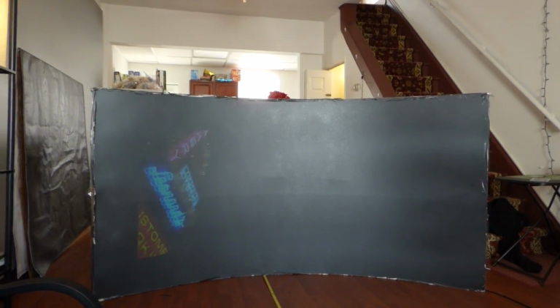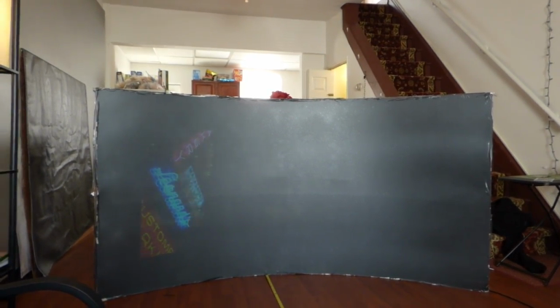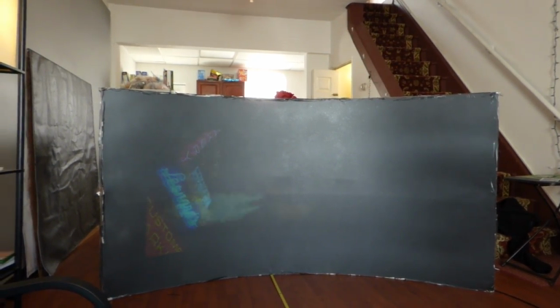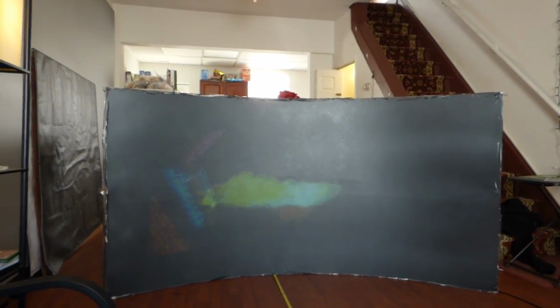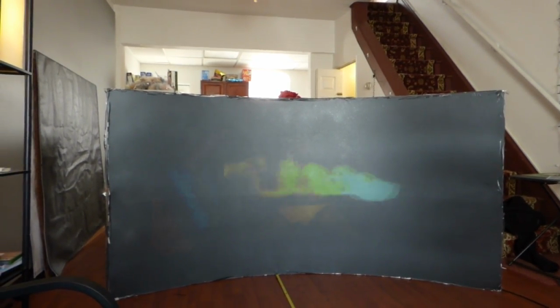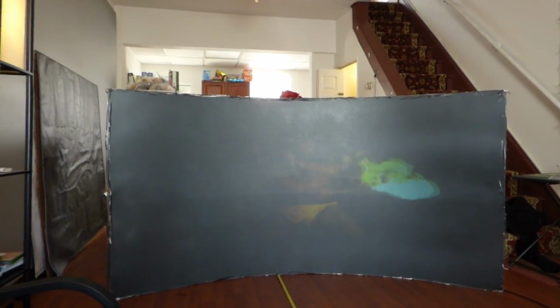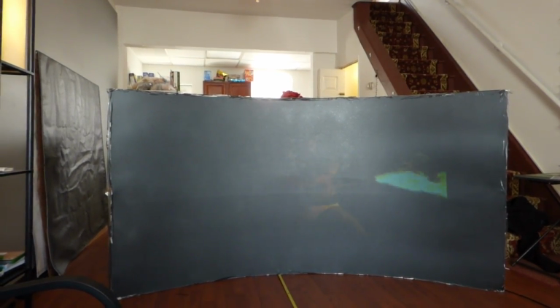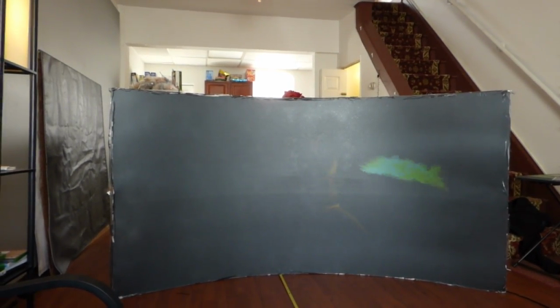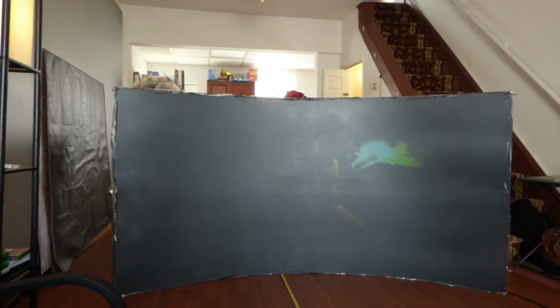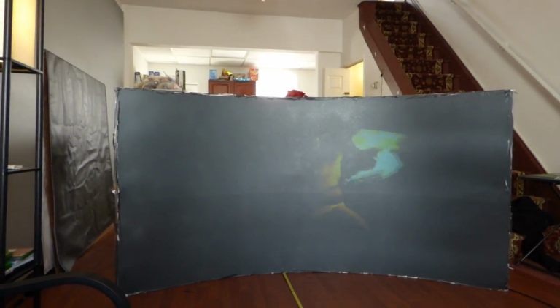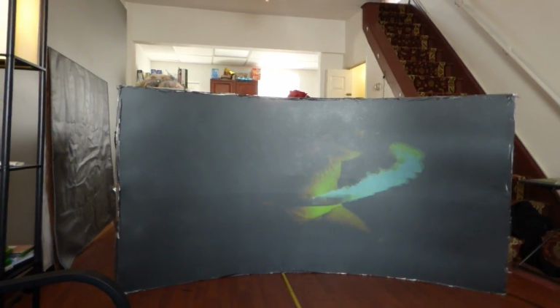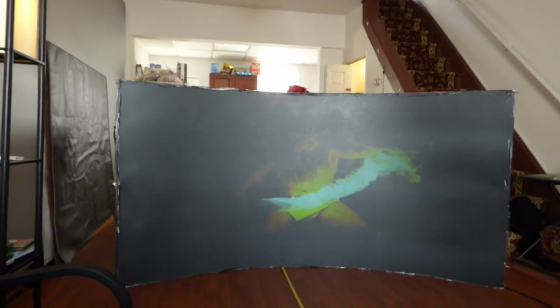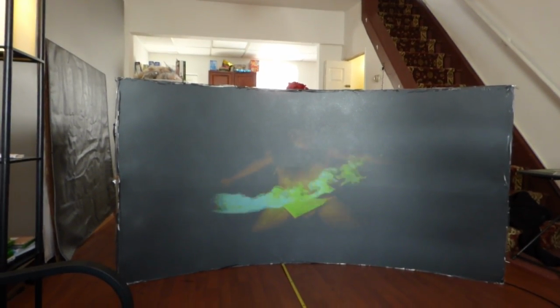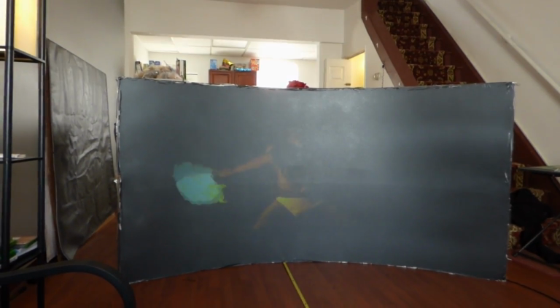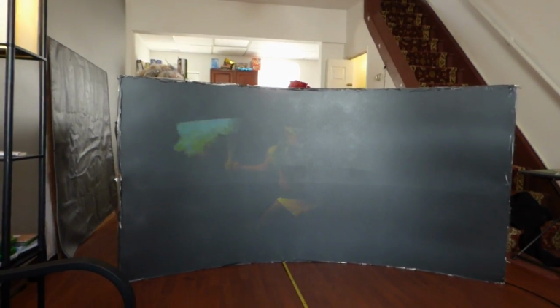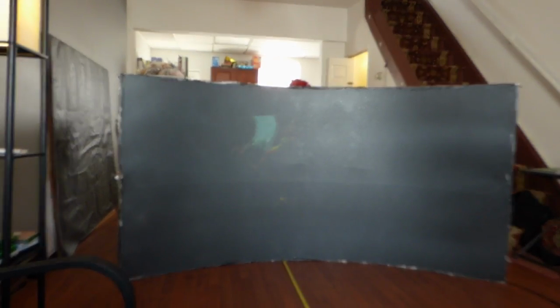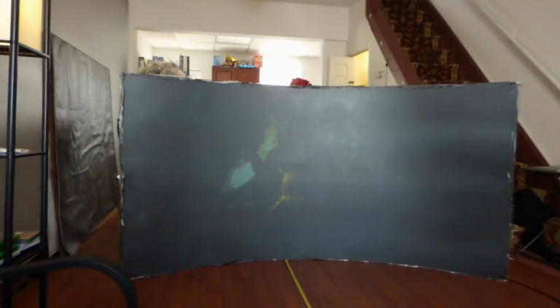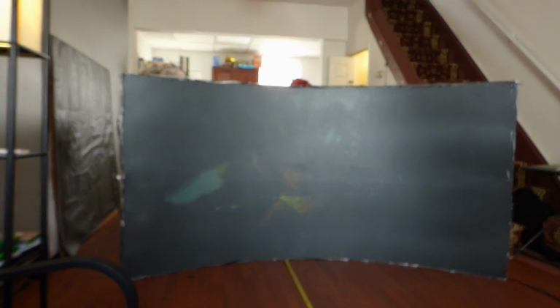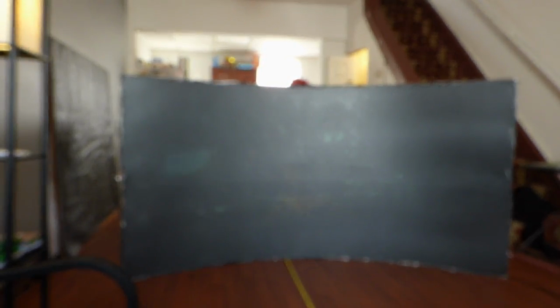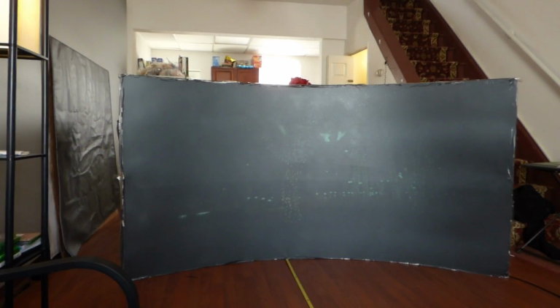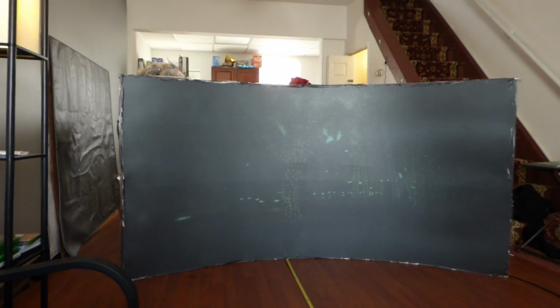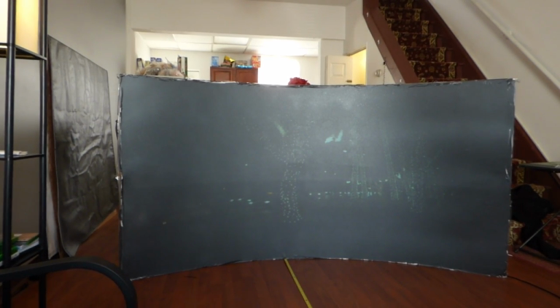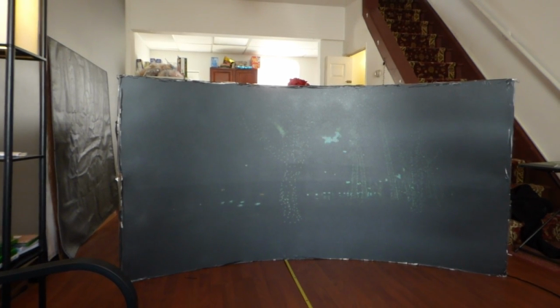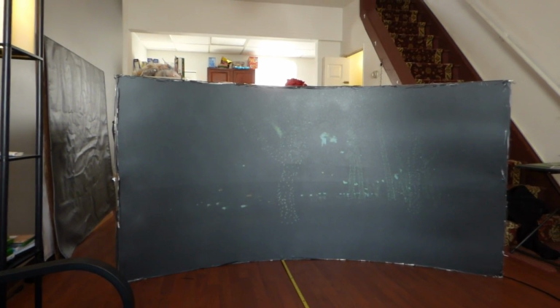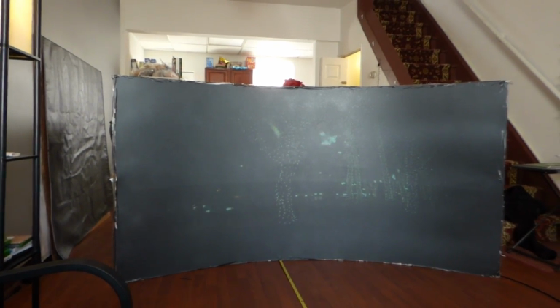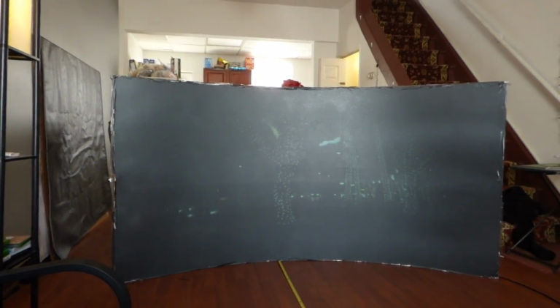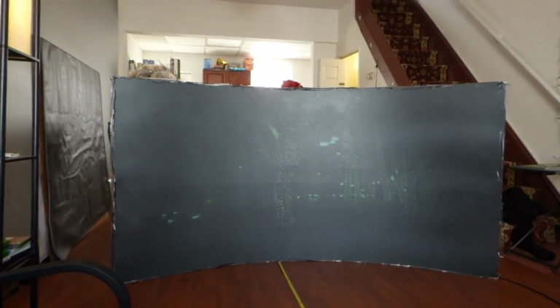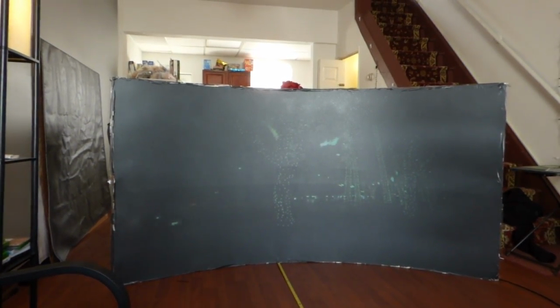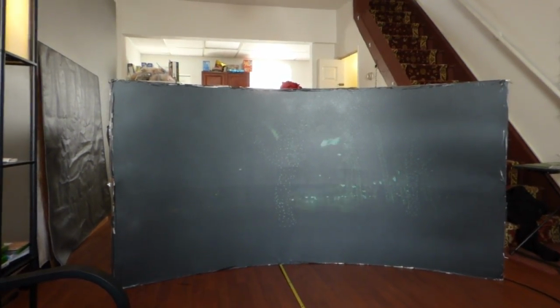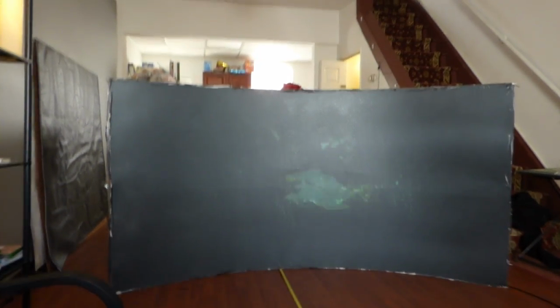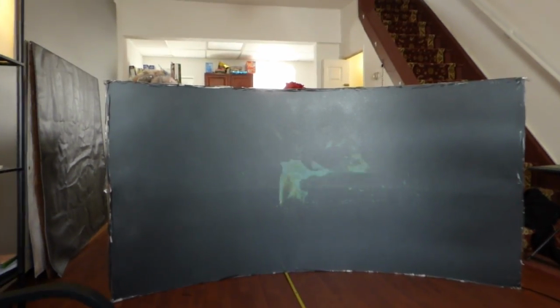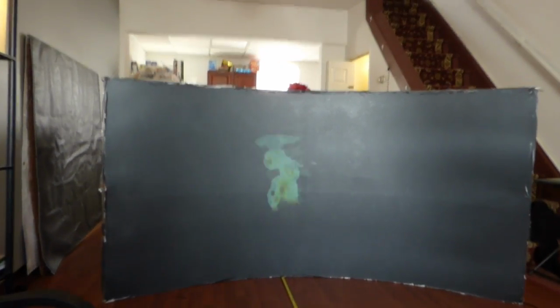Now look at this — this is a dark setting. Look at the screen's performance.